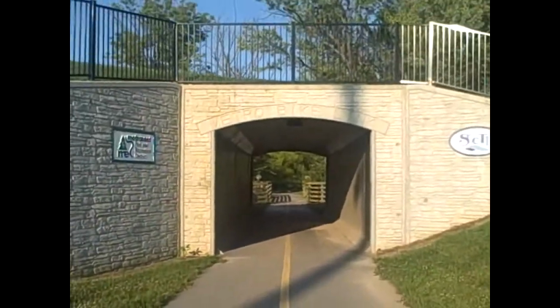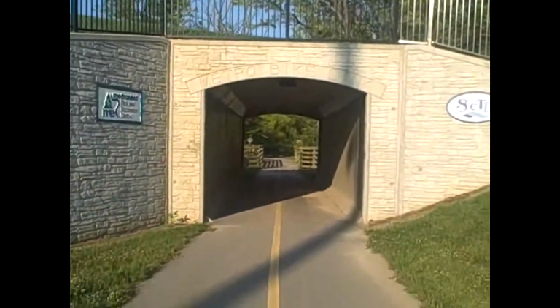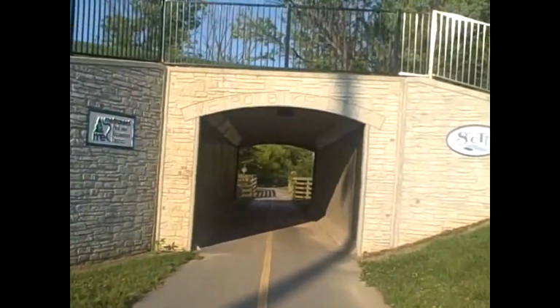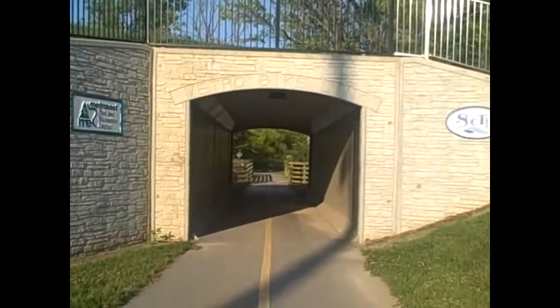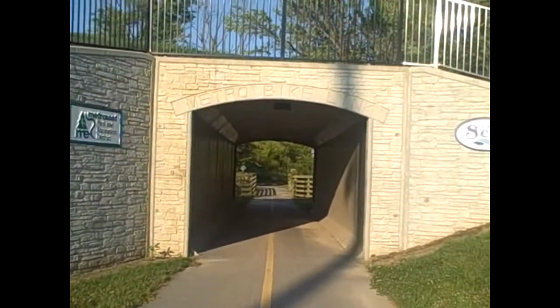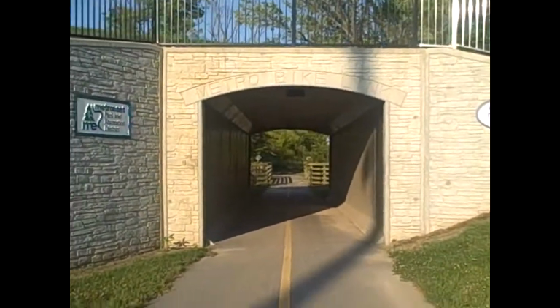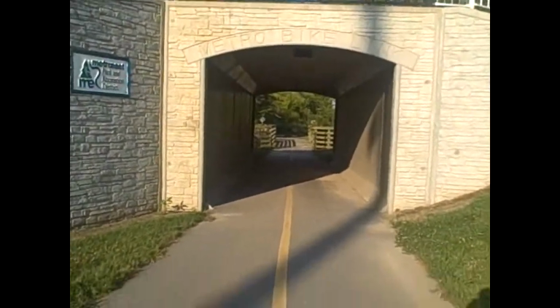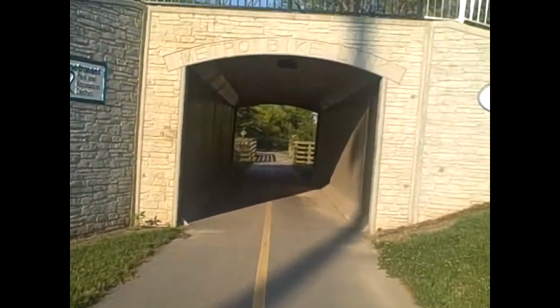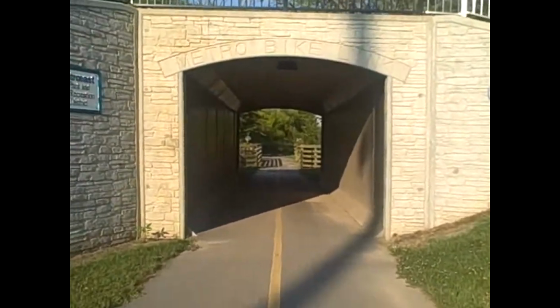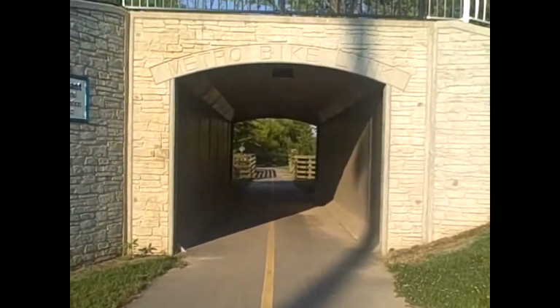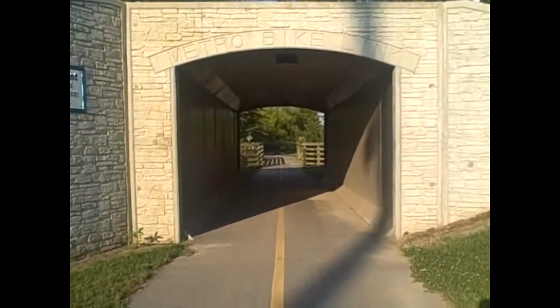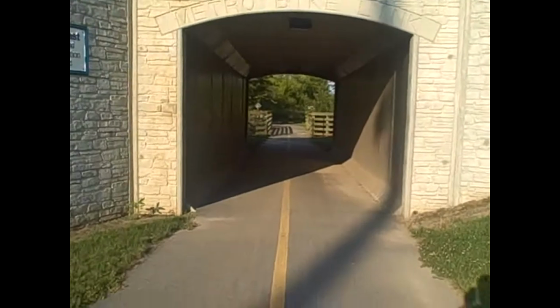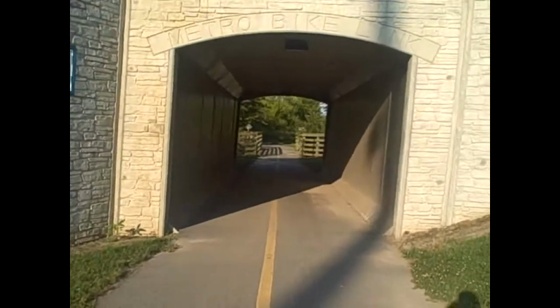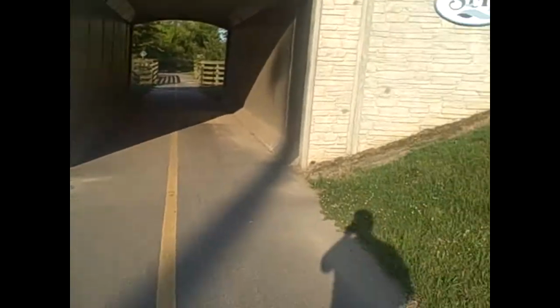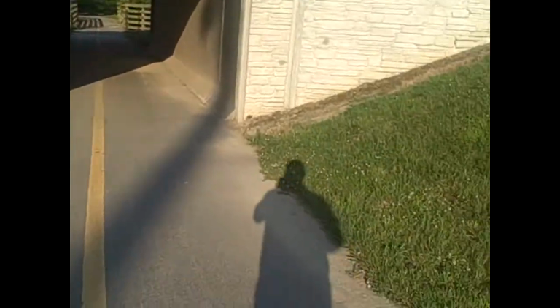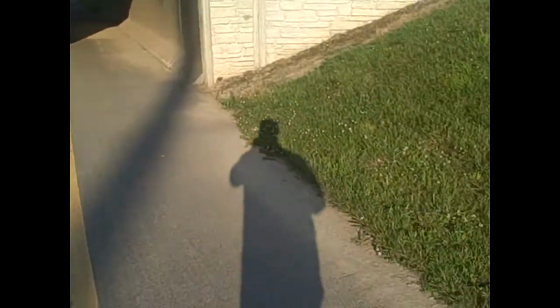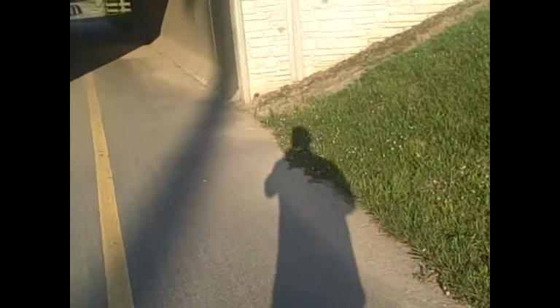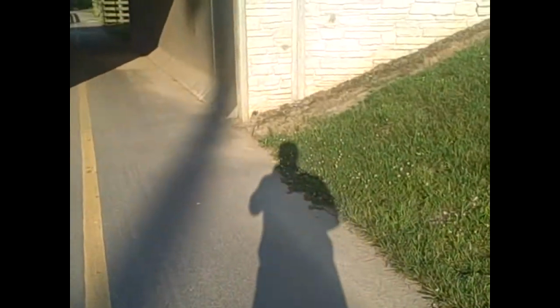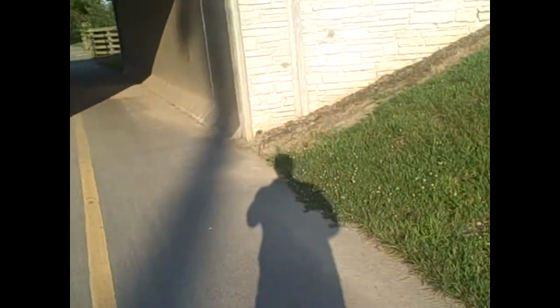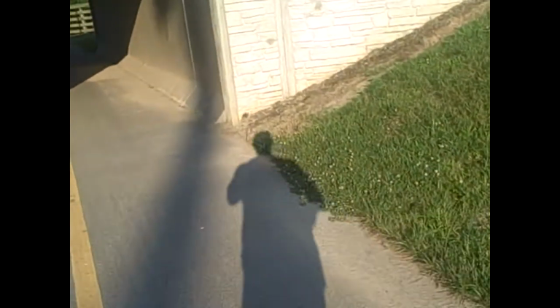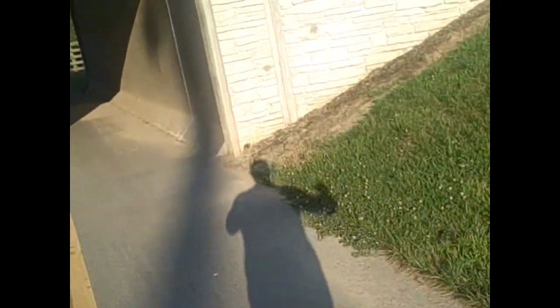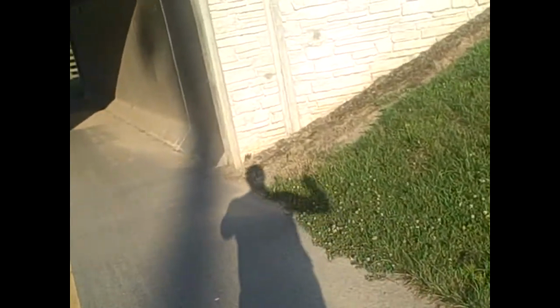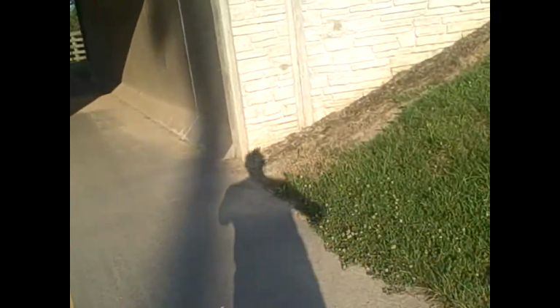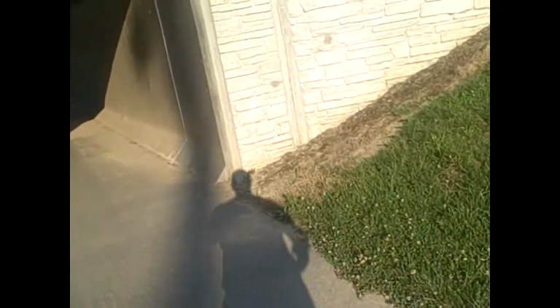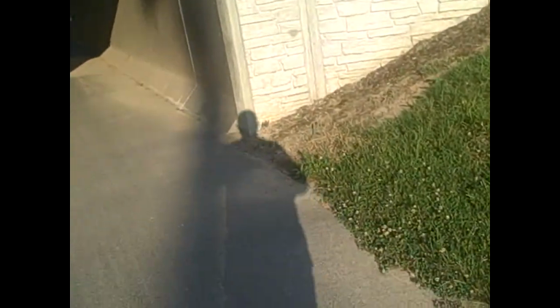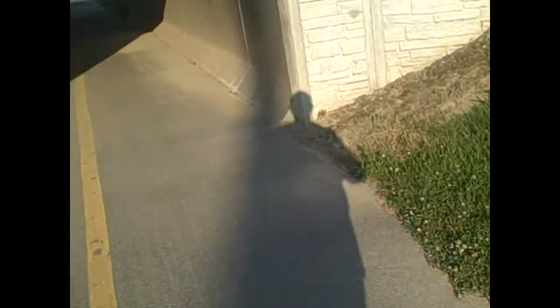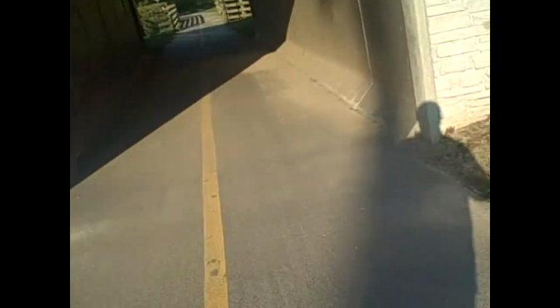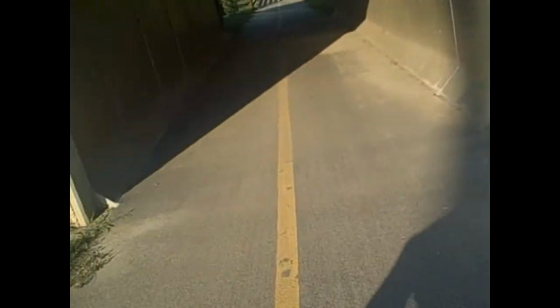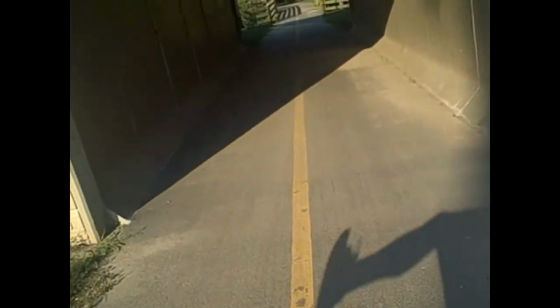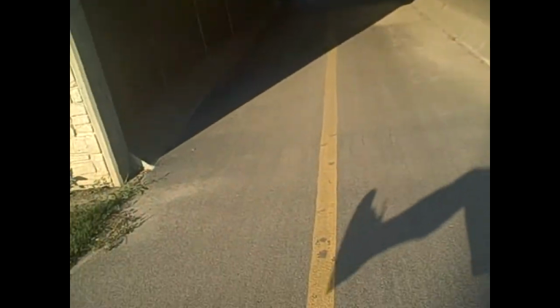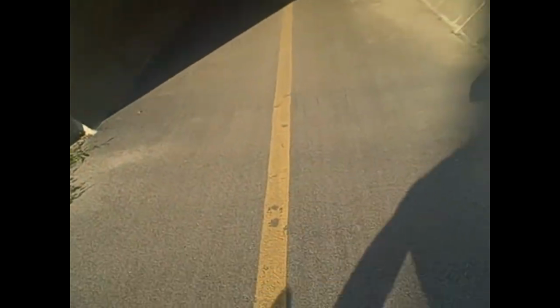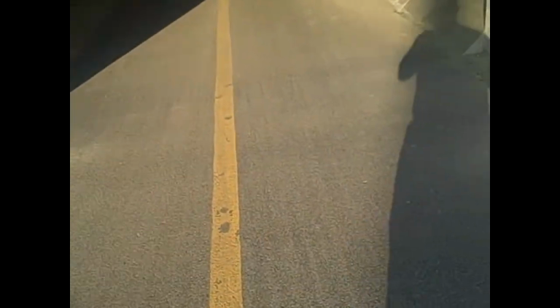Metrolink bike path. If I wasn't here, could I make my shadow do that?